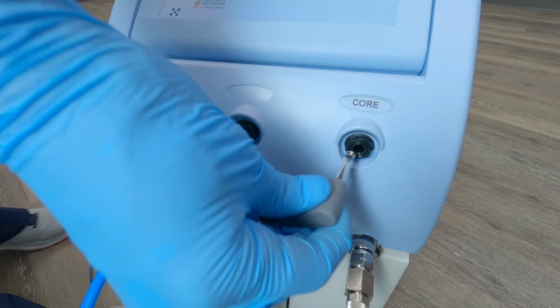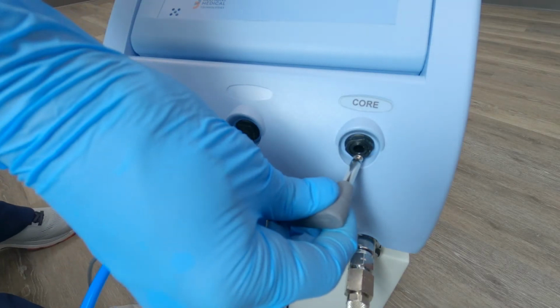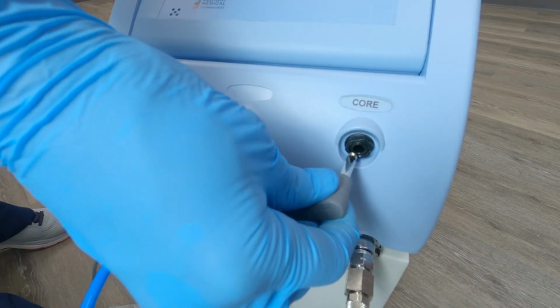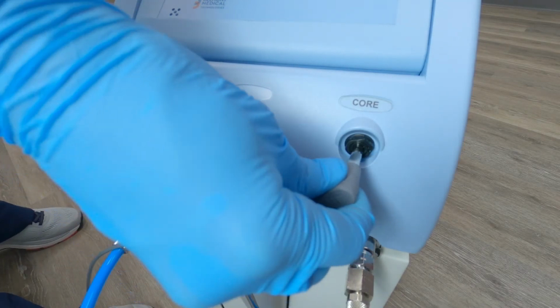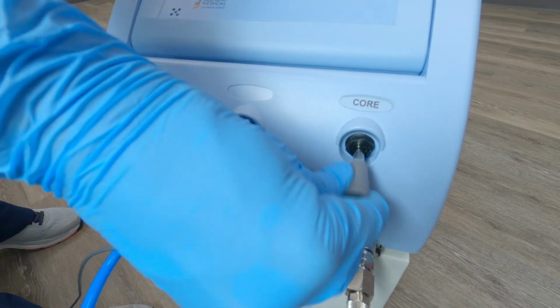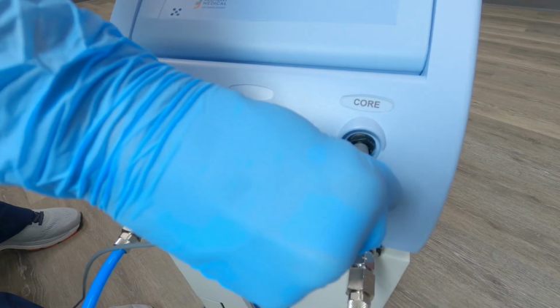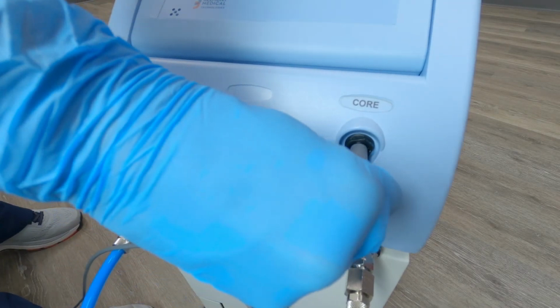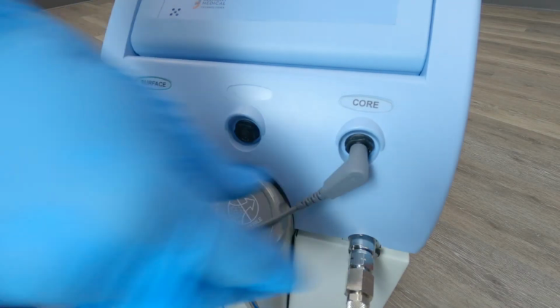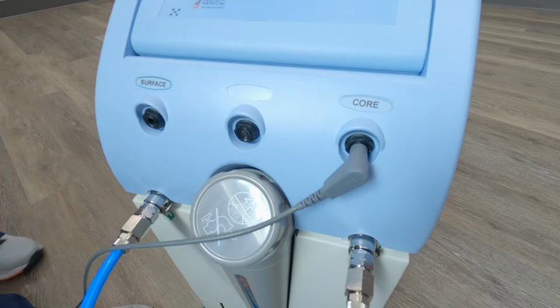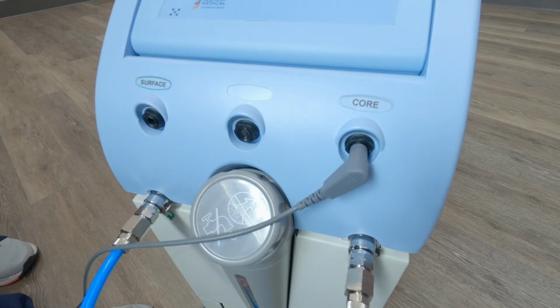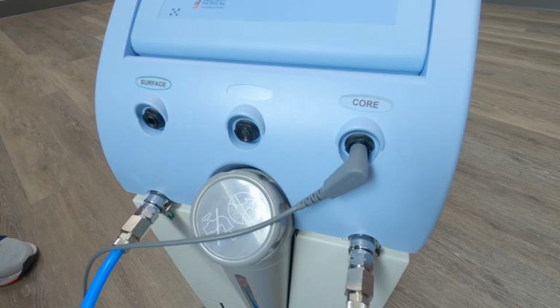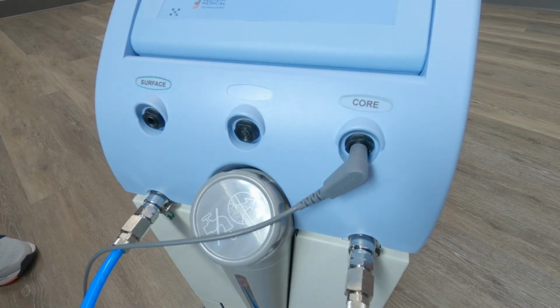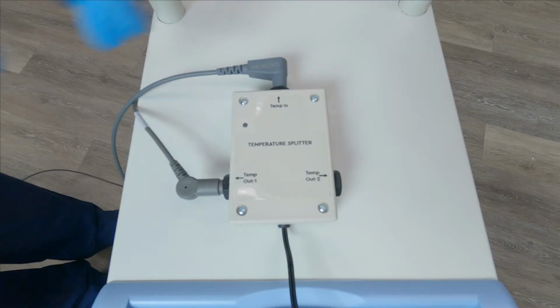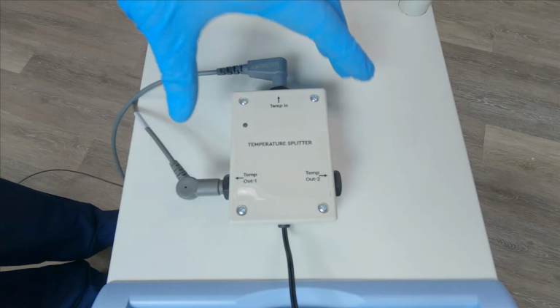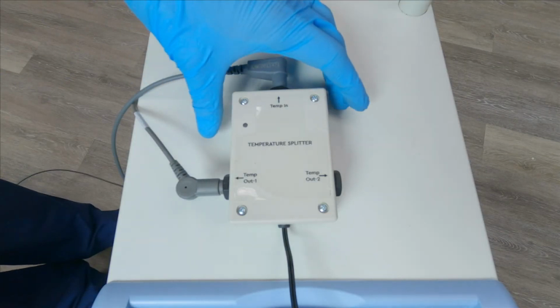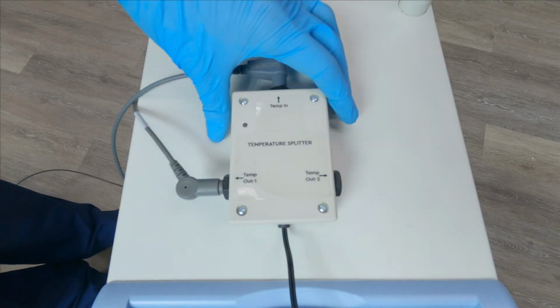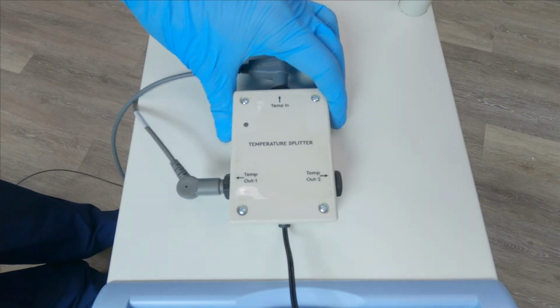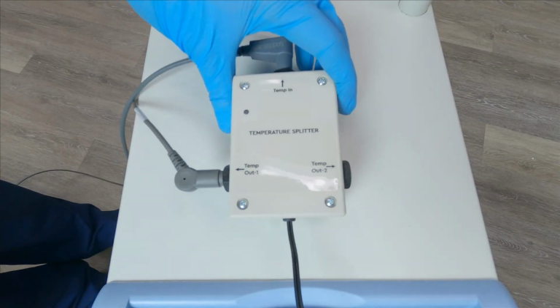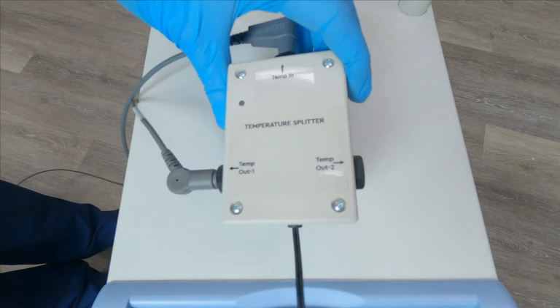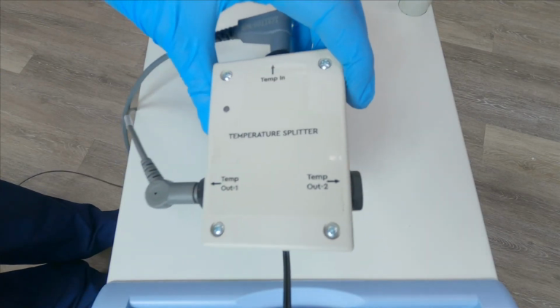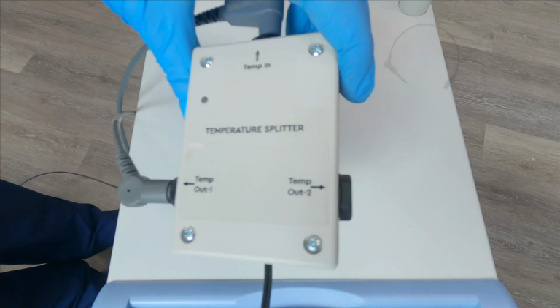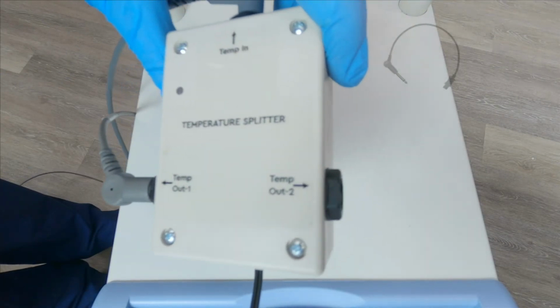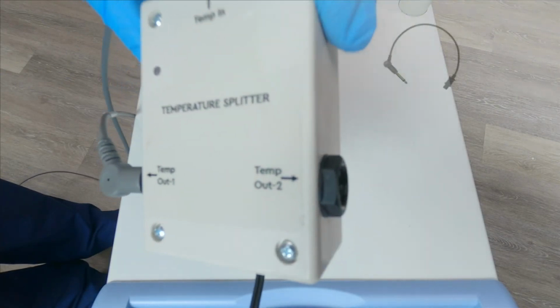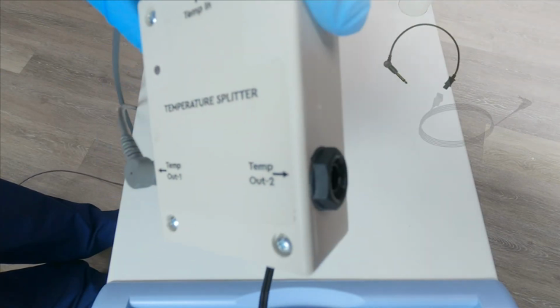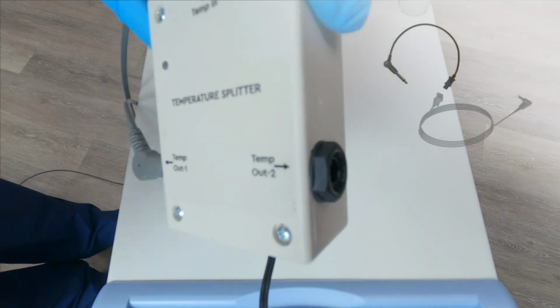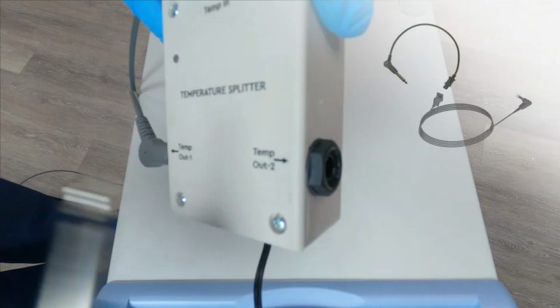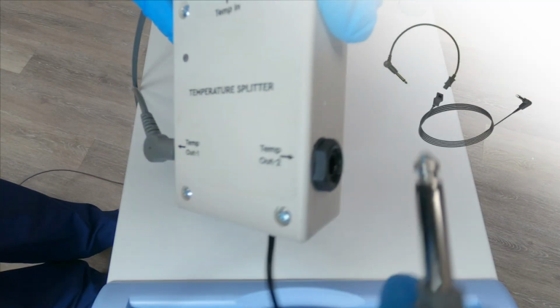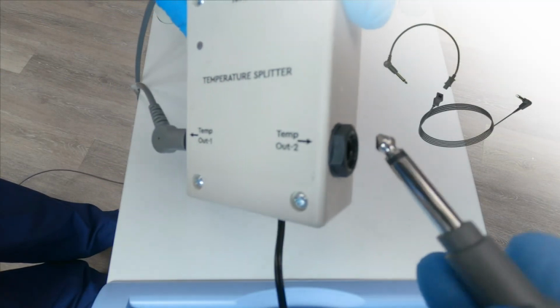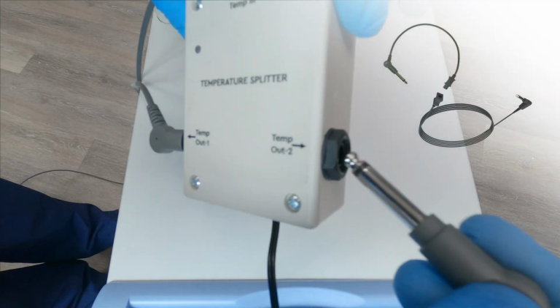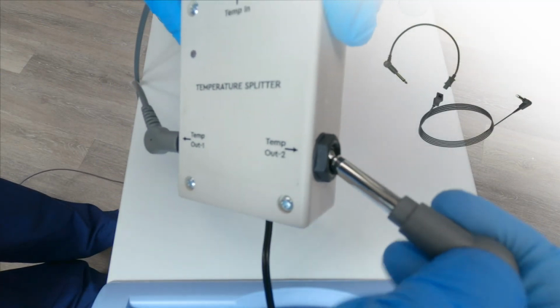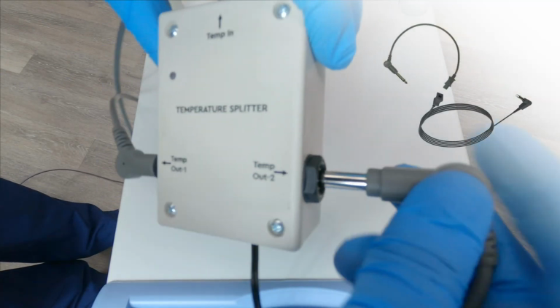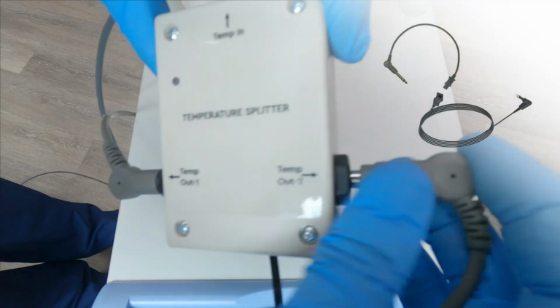Next, connect to the Olan or Criticool by repeating what we just did but on the other side, this time using temp-out two.